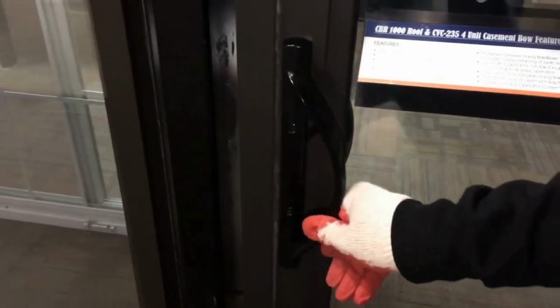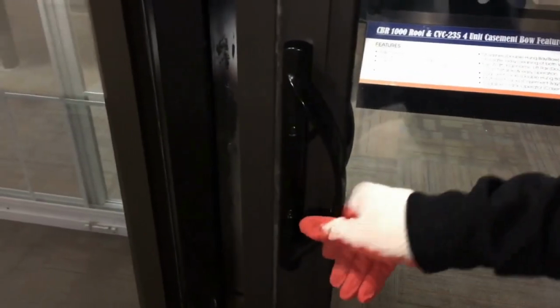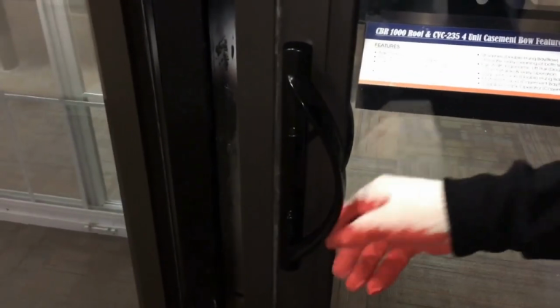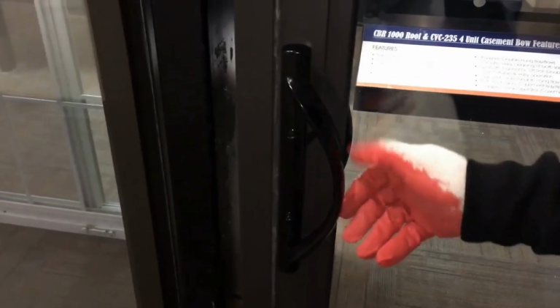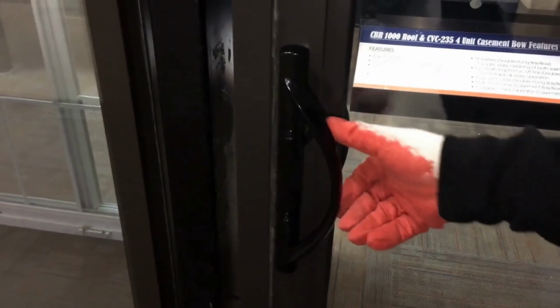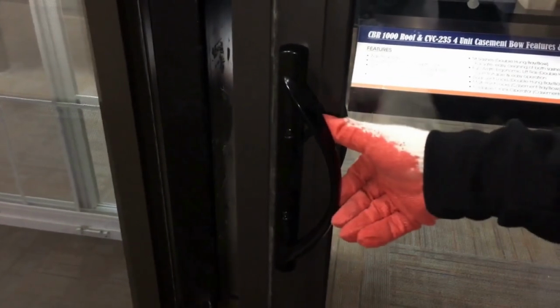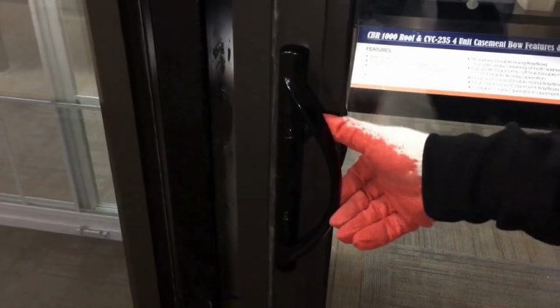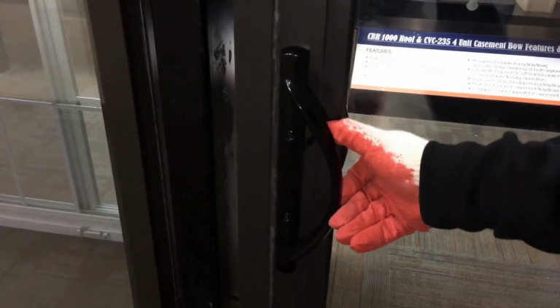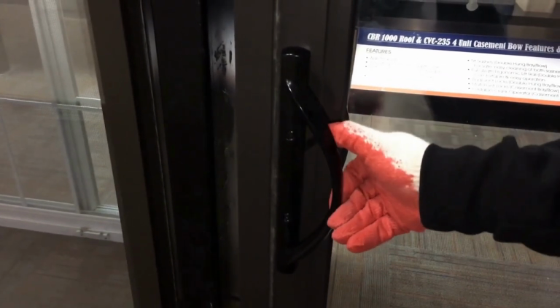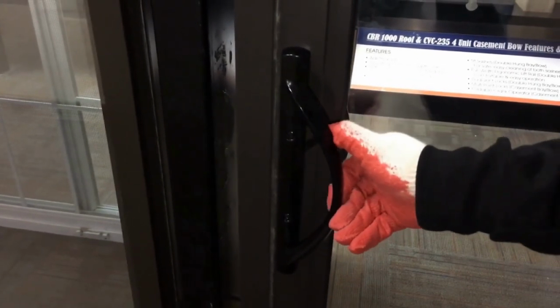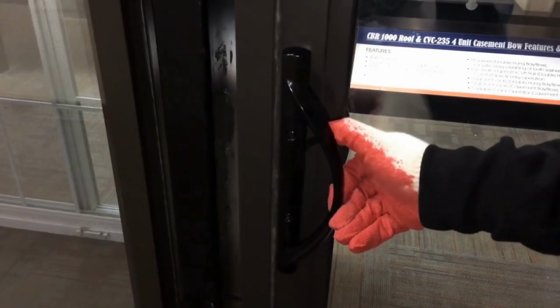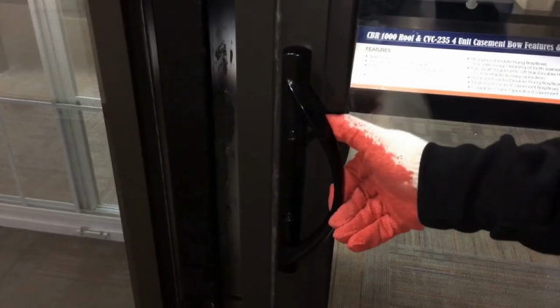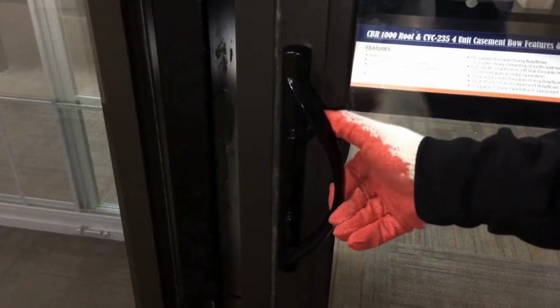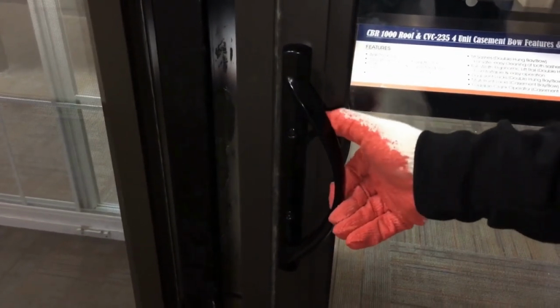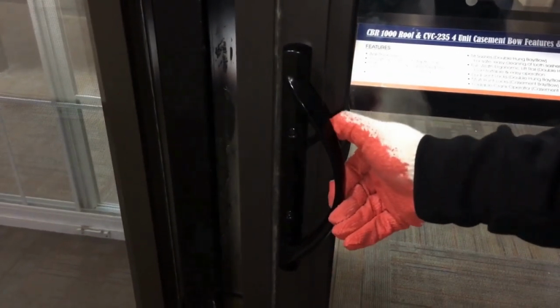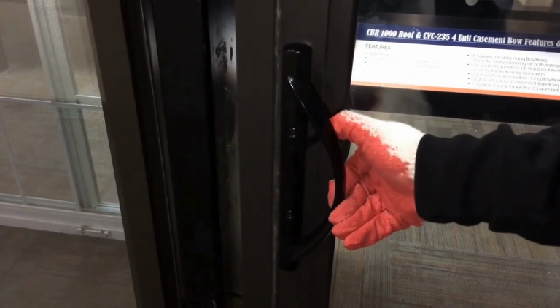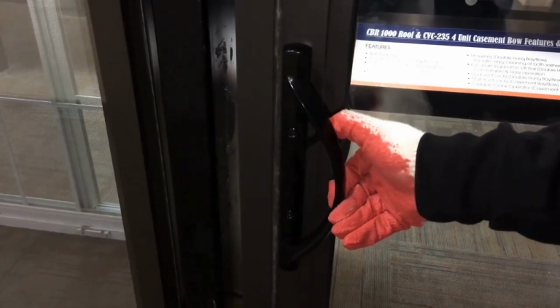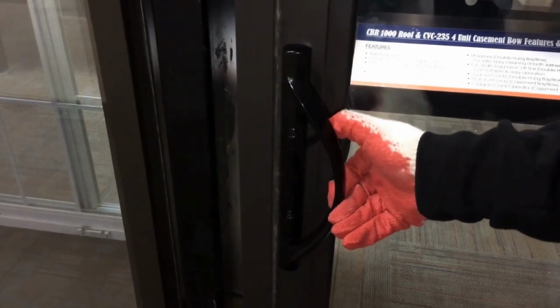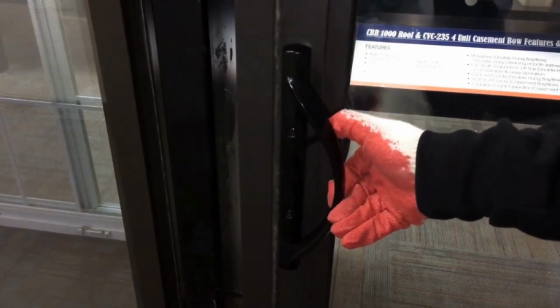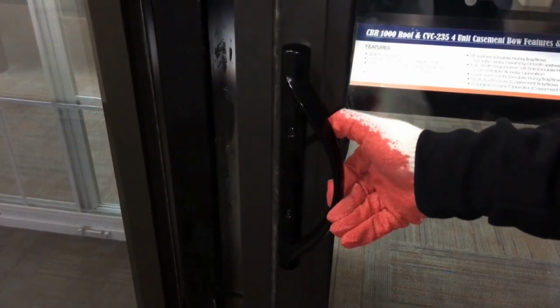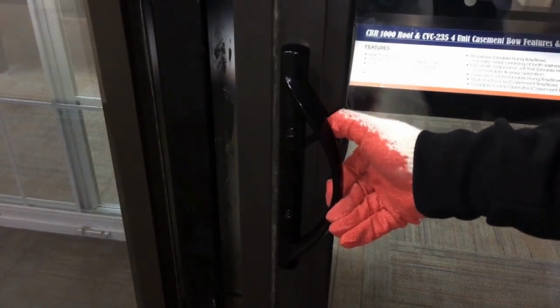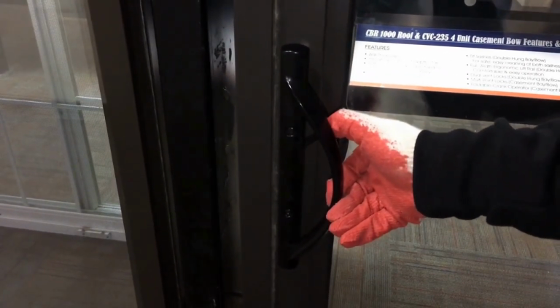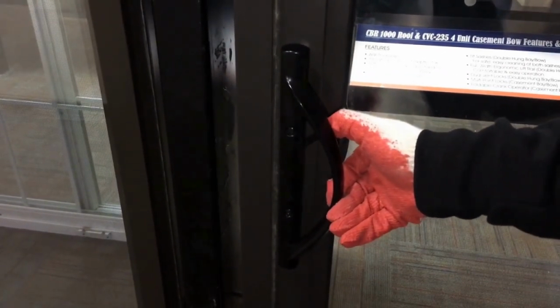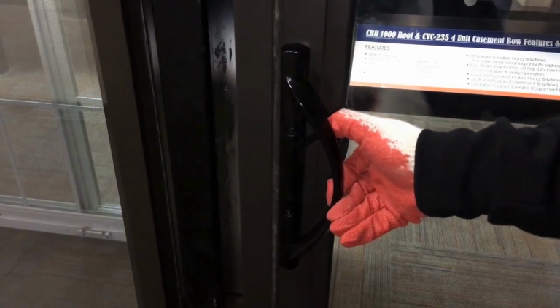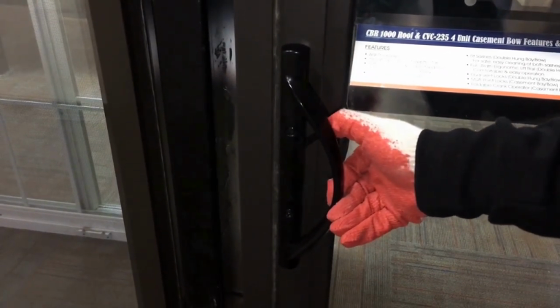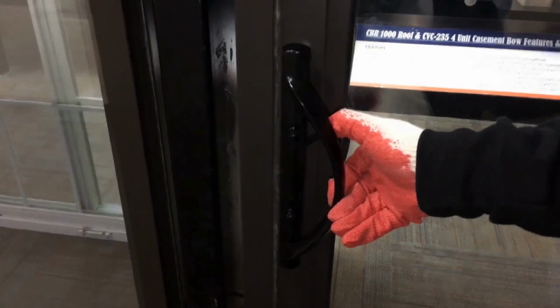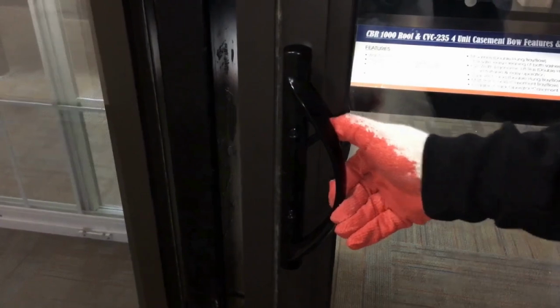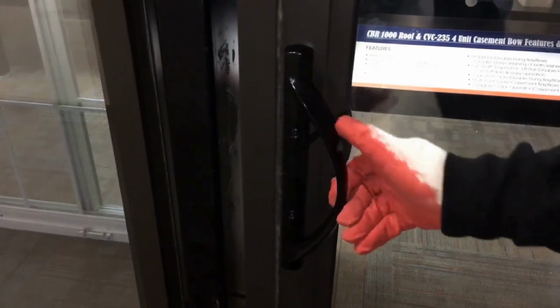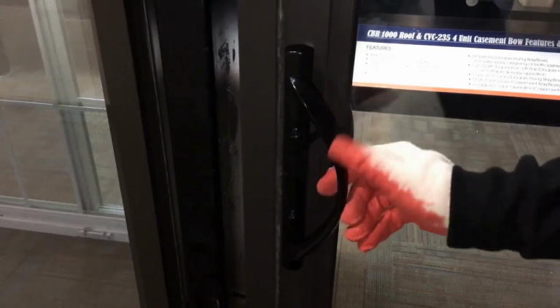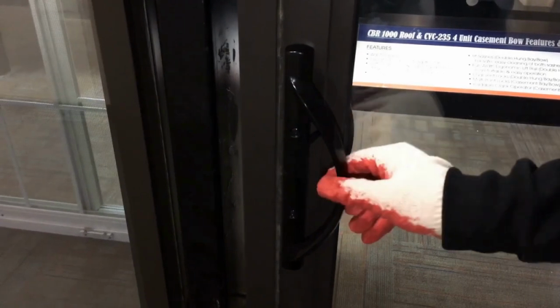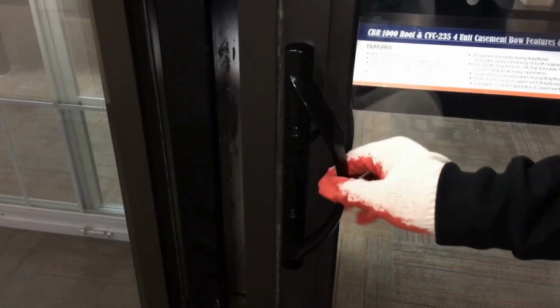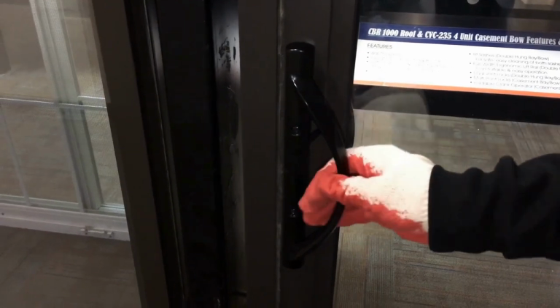Test the lock's engagement. If needed, adjust the keeper. Thank you.